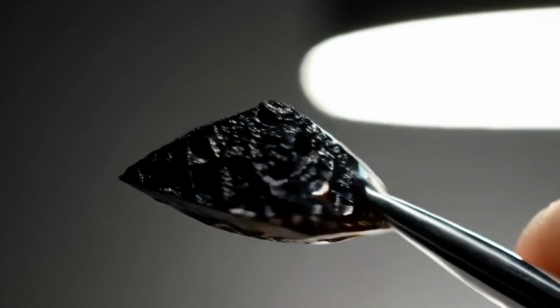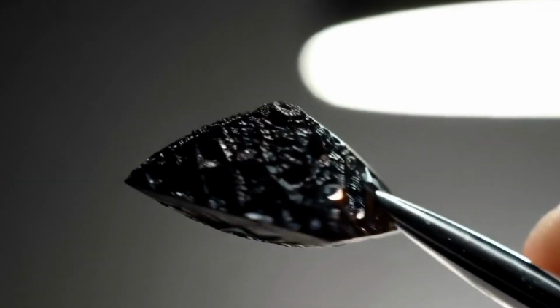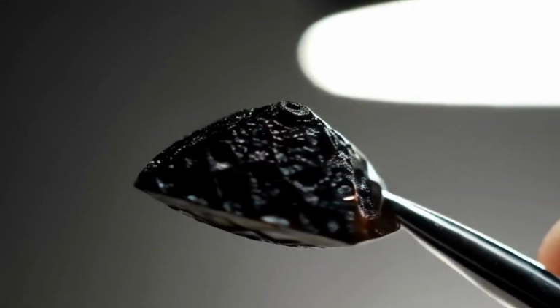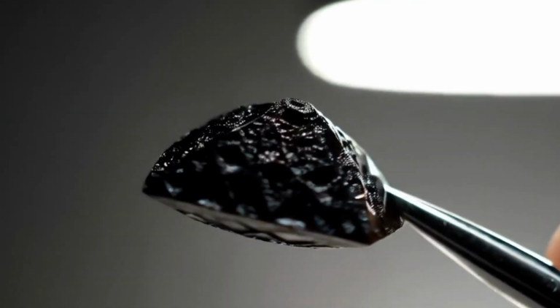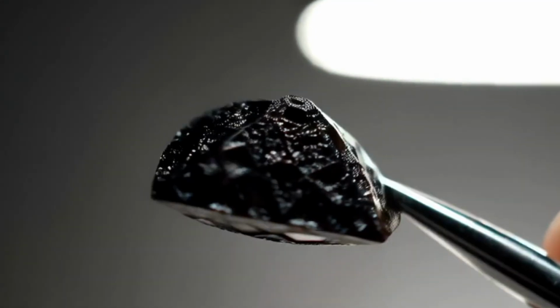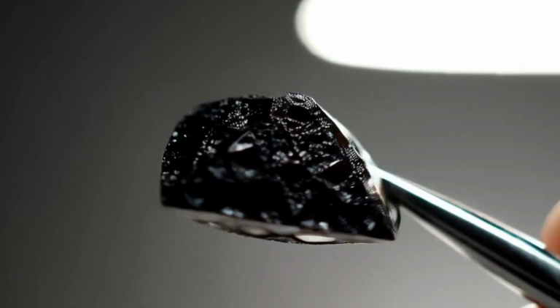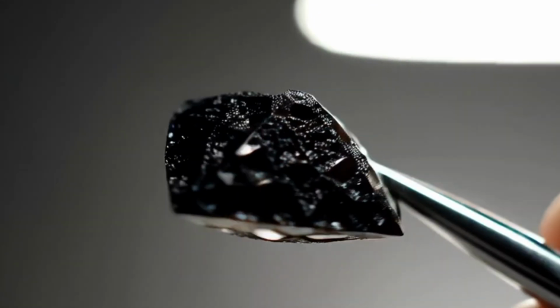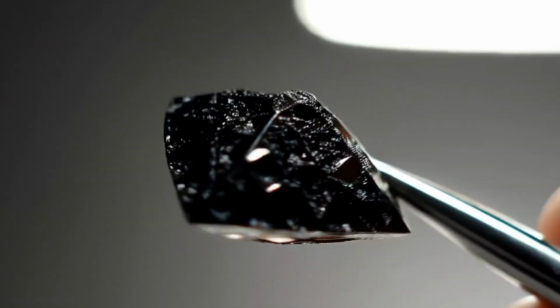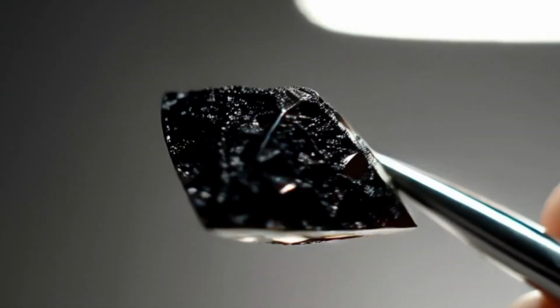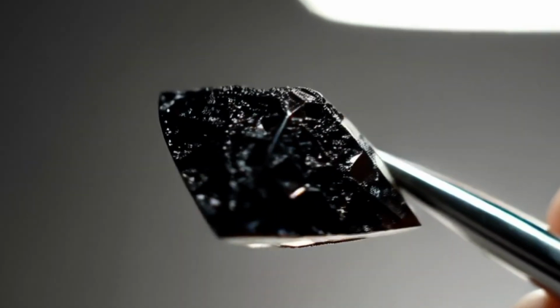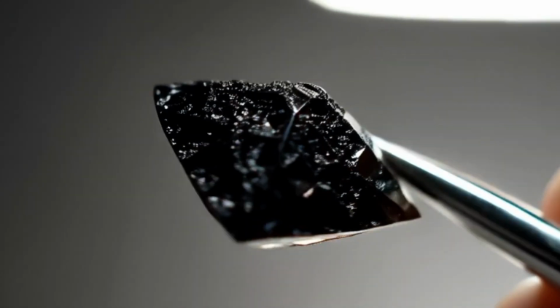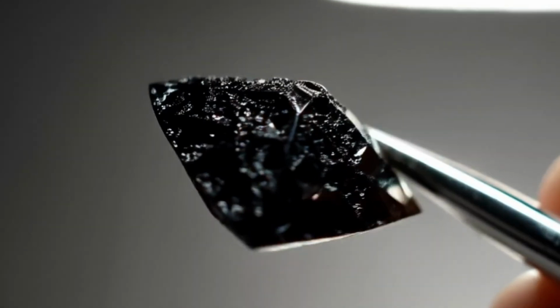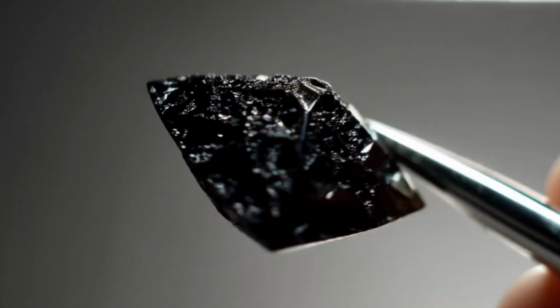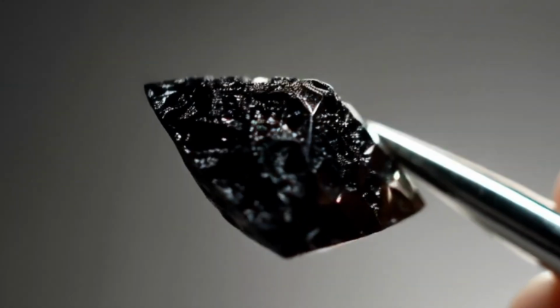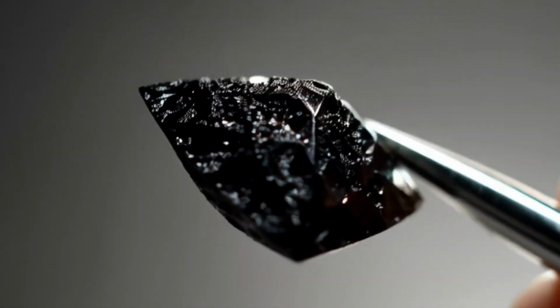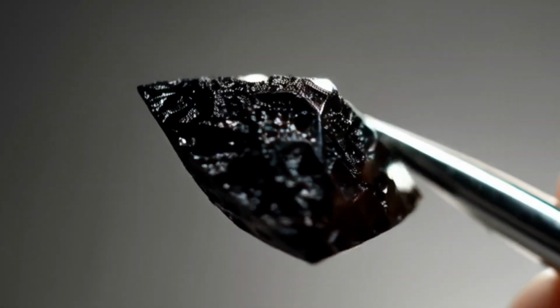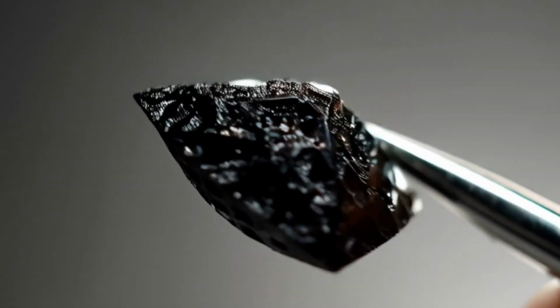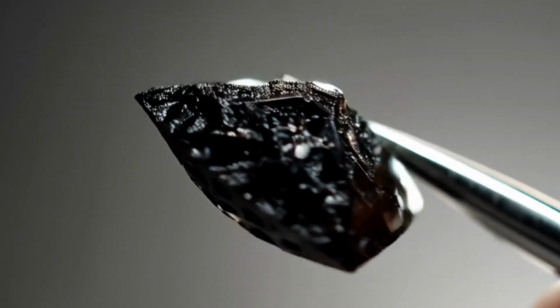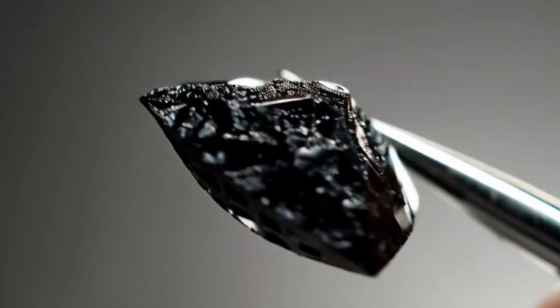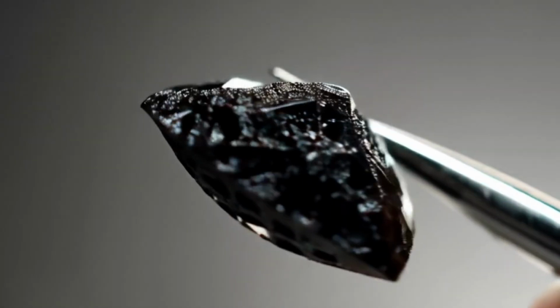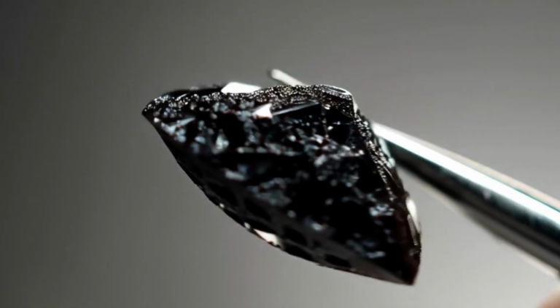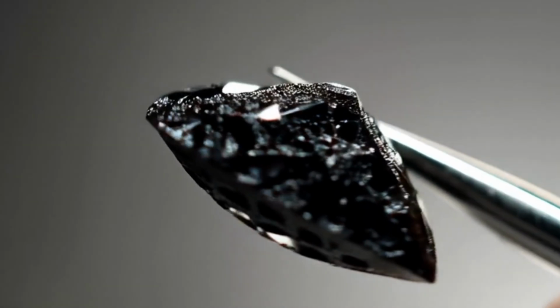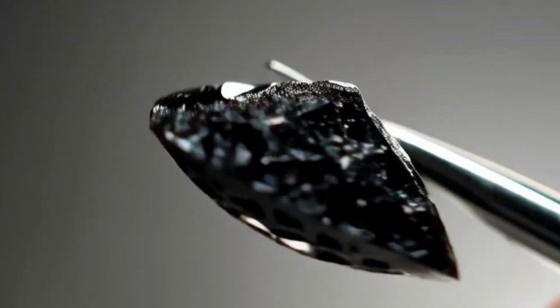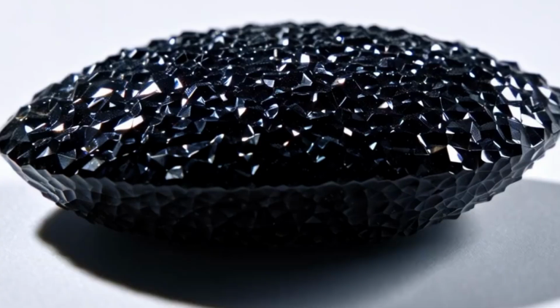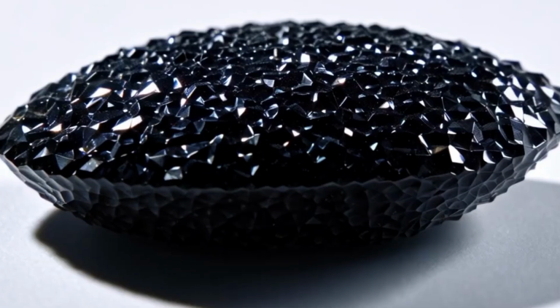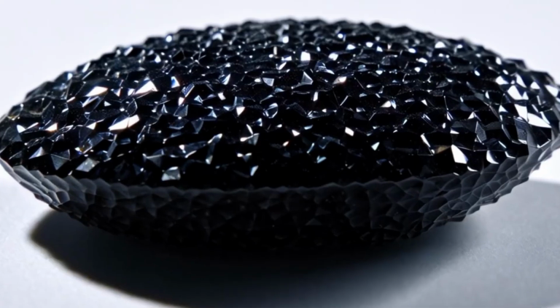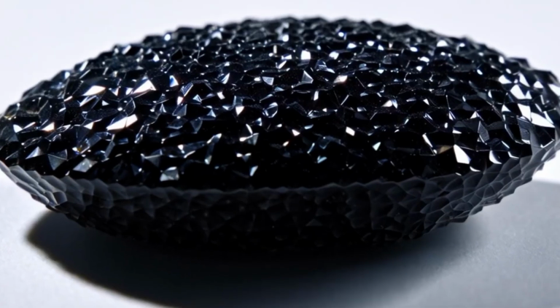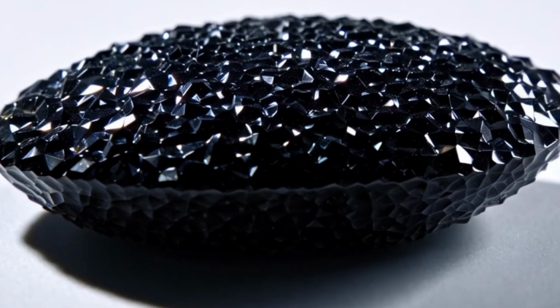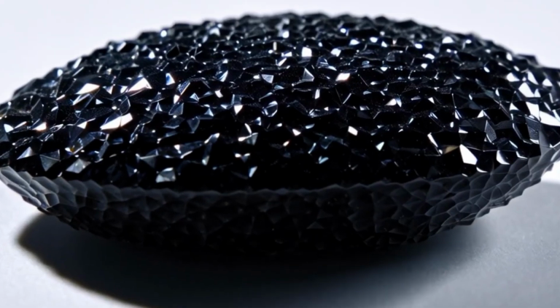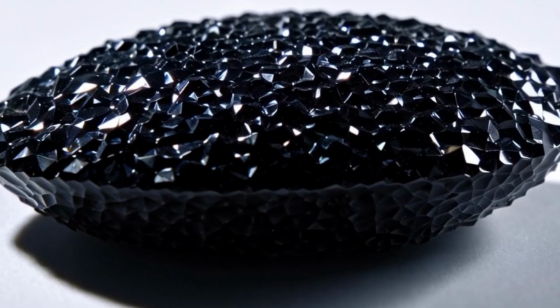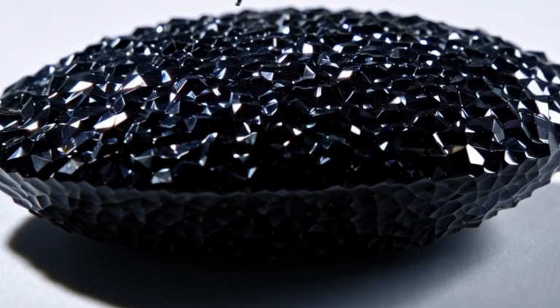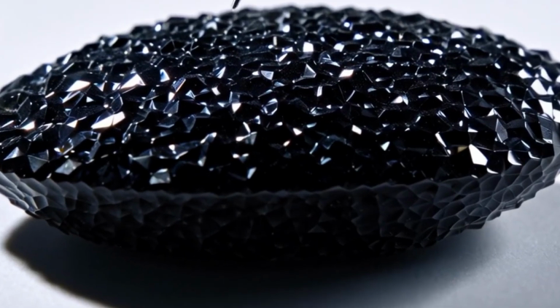Note: be careful with this test. Some fakes, like moissanite, may also scratch glass, so don't rely on this method alone.